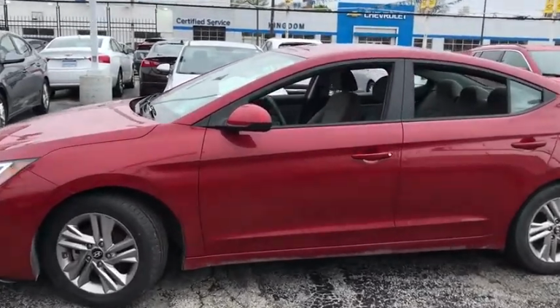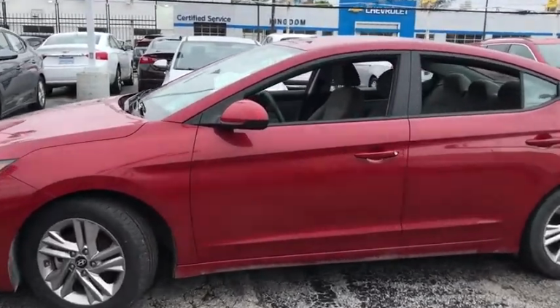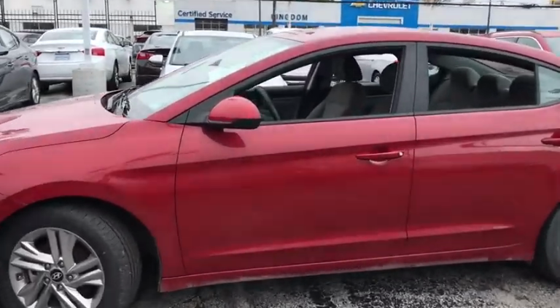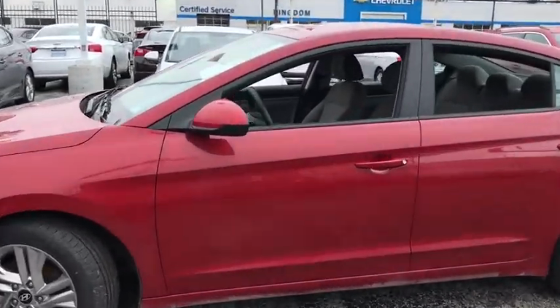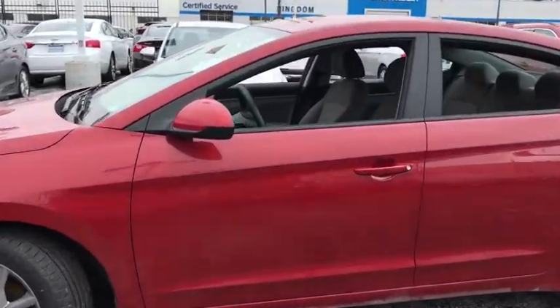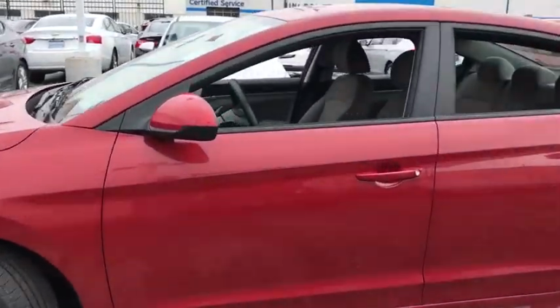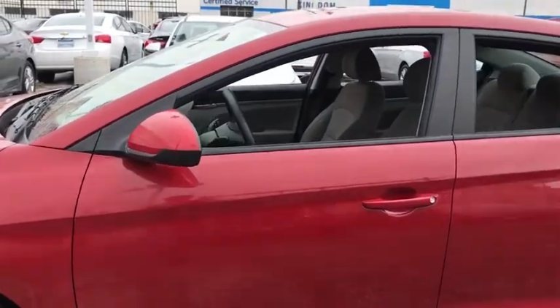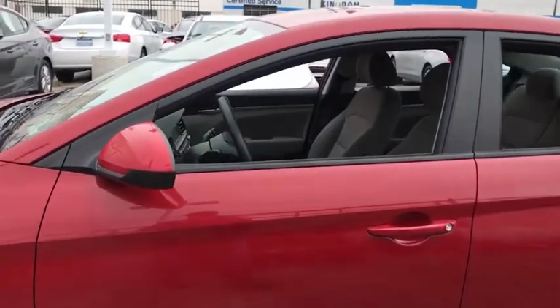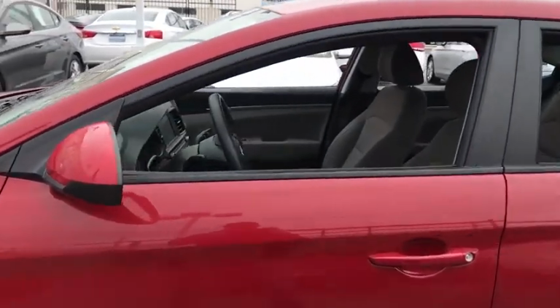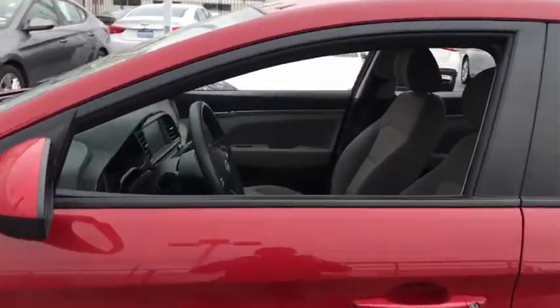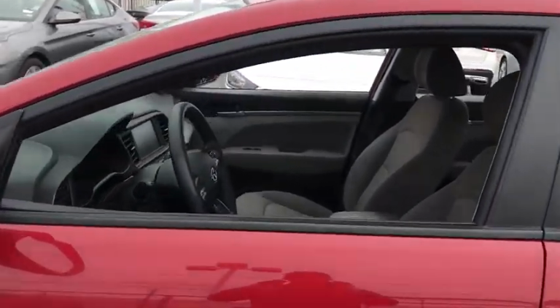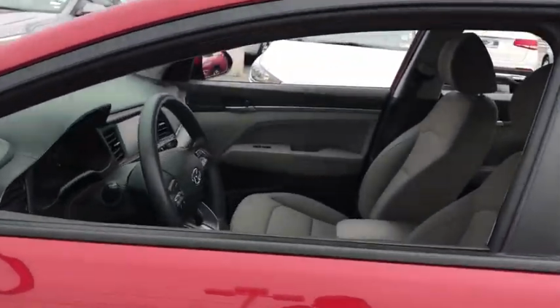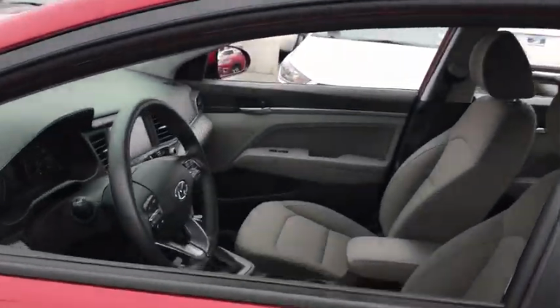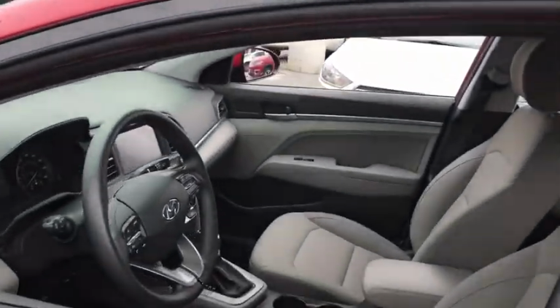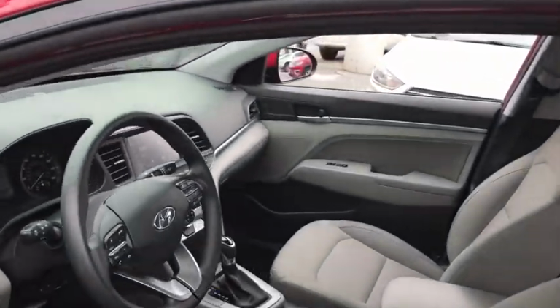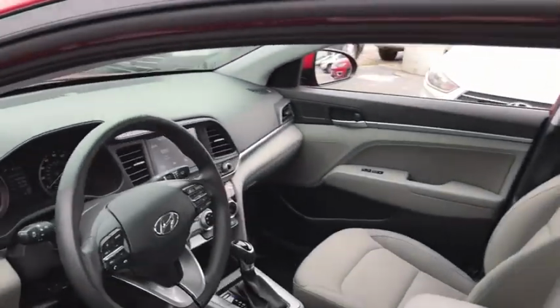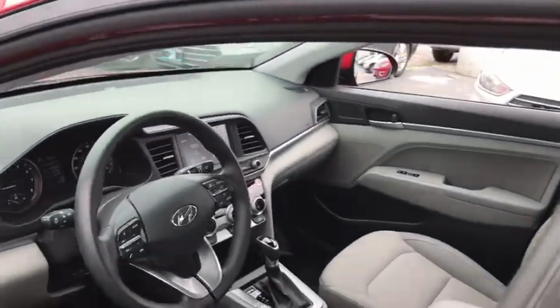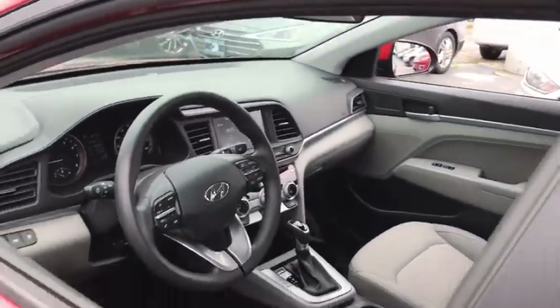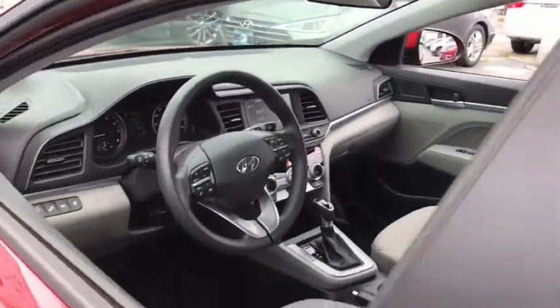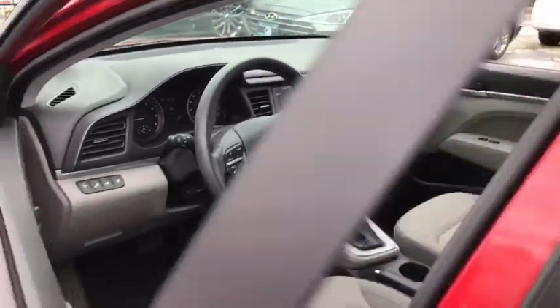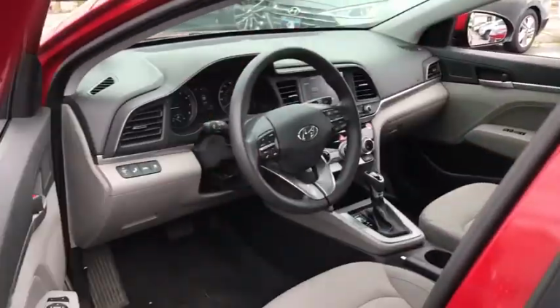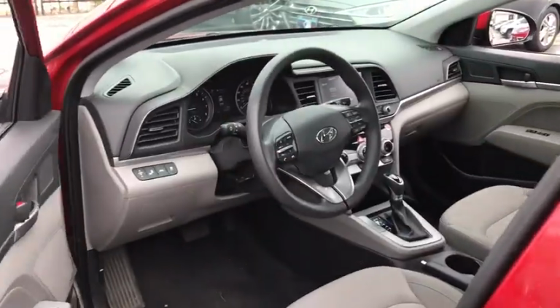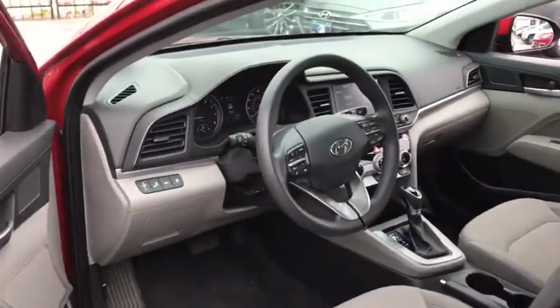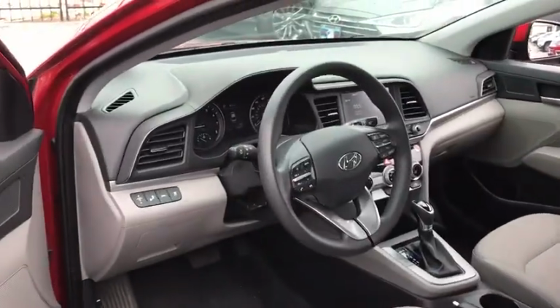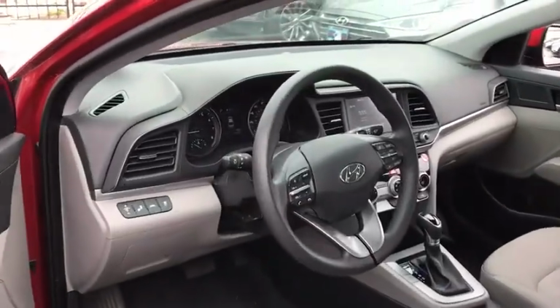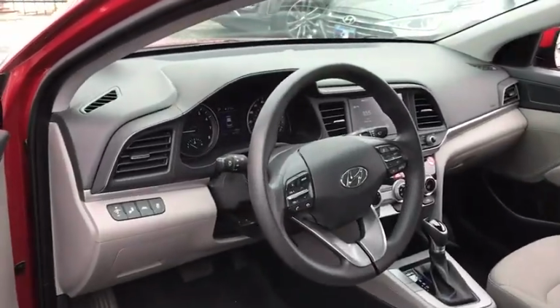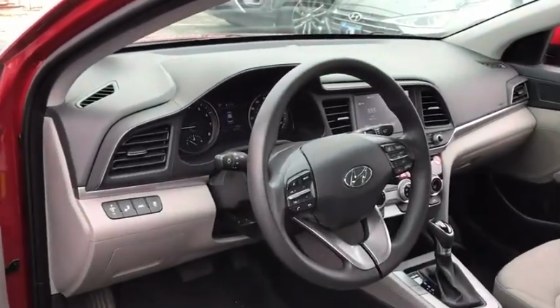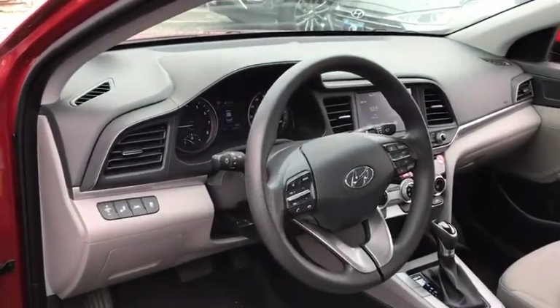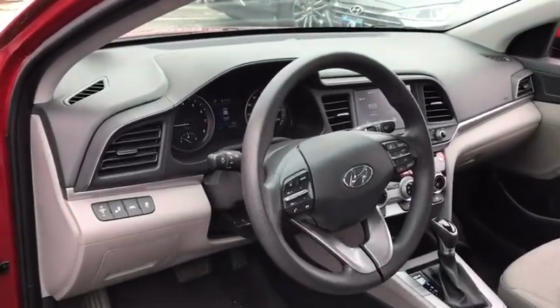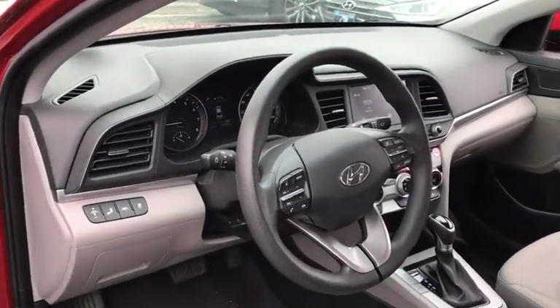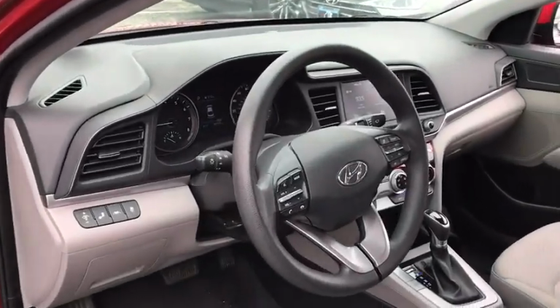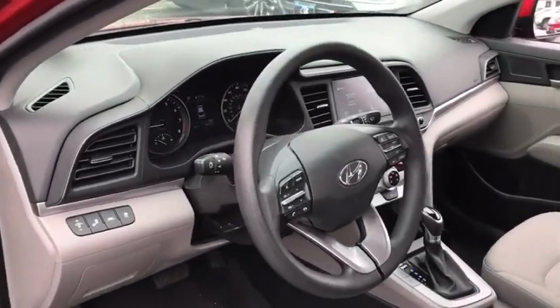This vehicle has less than 40,000 miles. Here are some of this vehicle's great options: traction control.